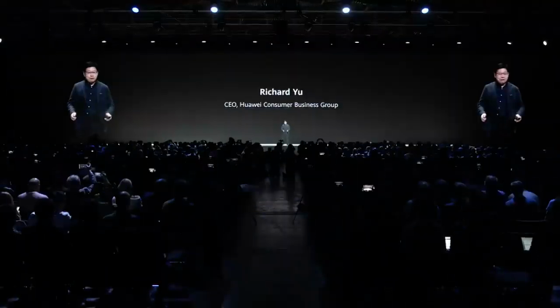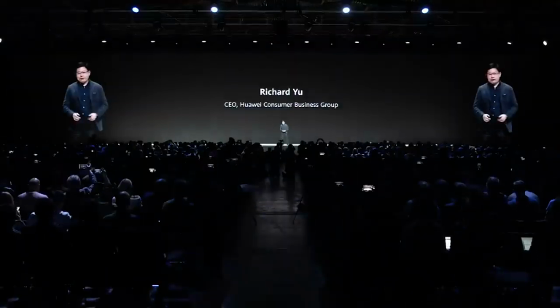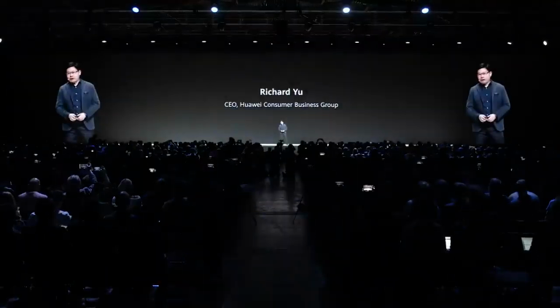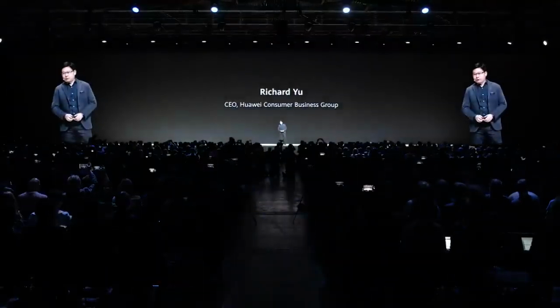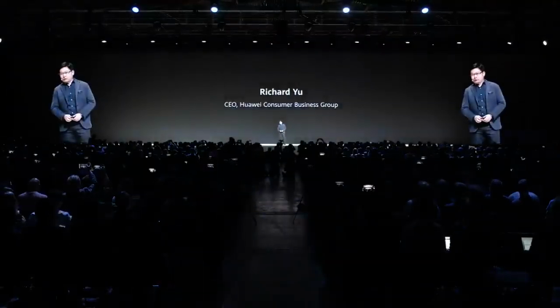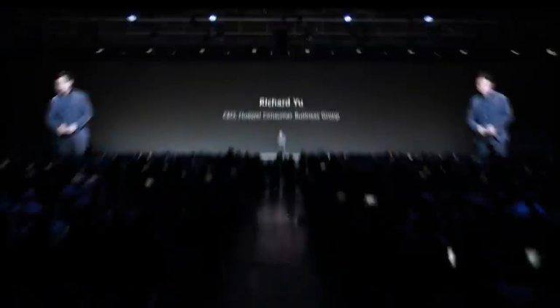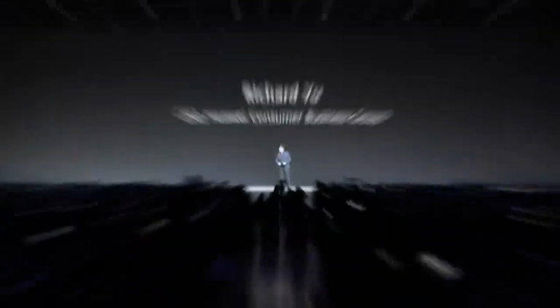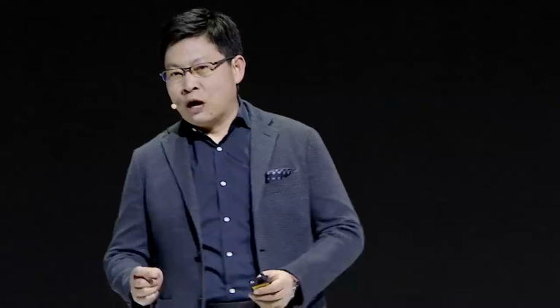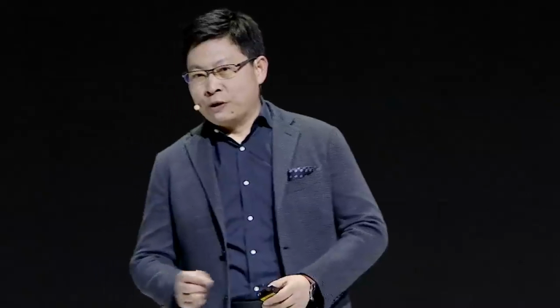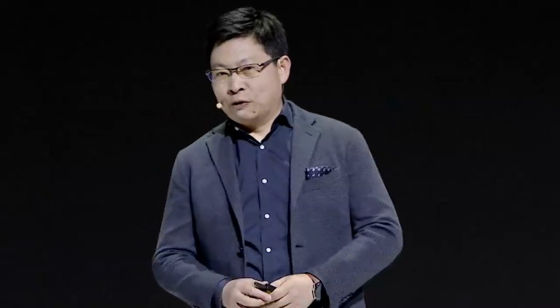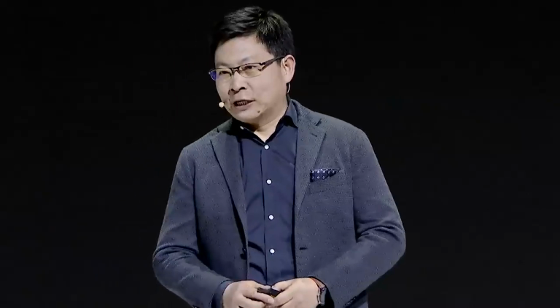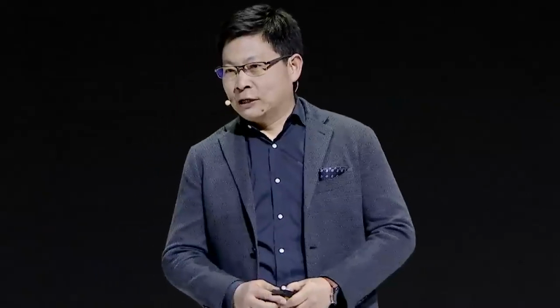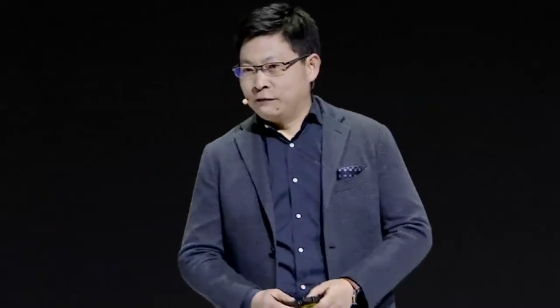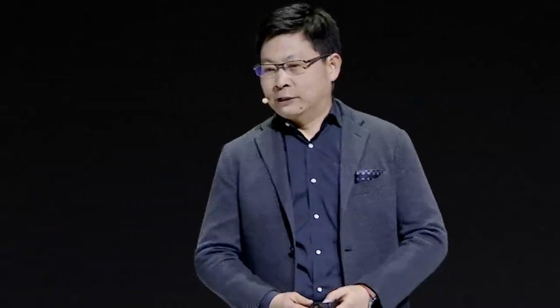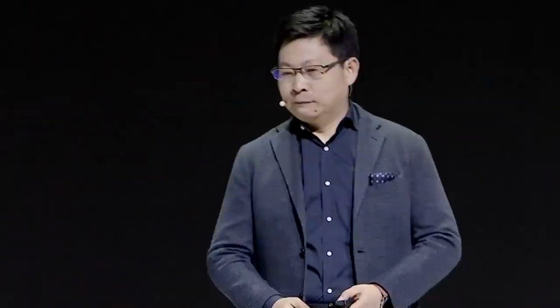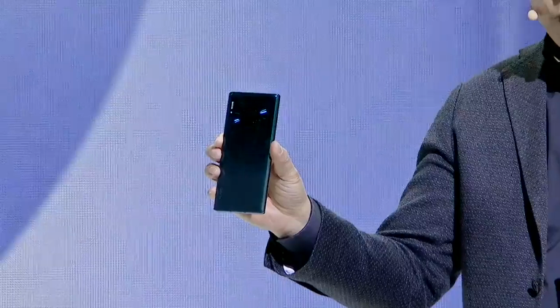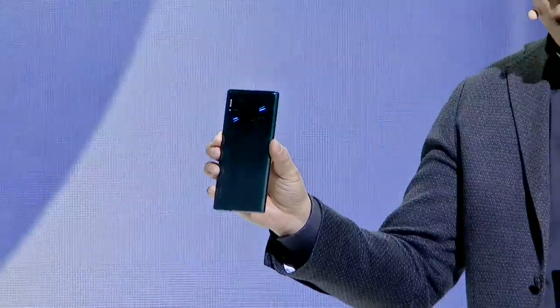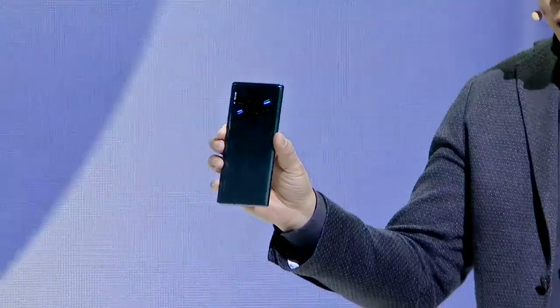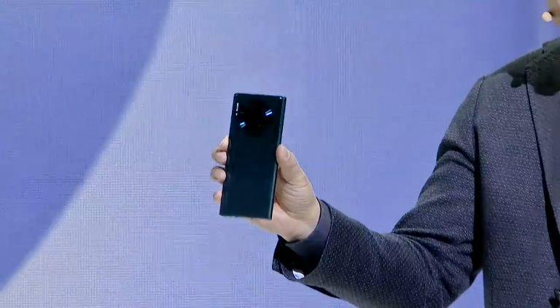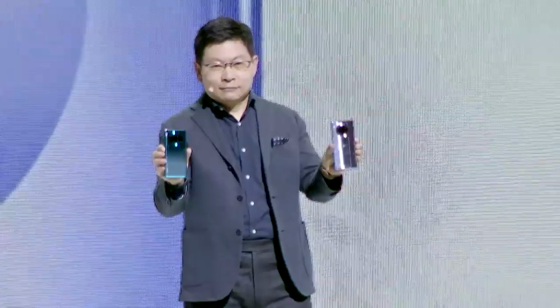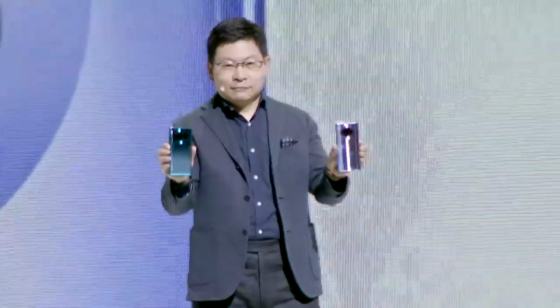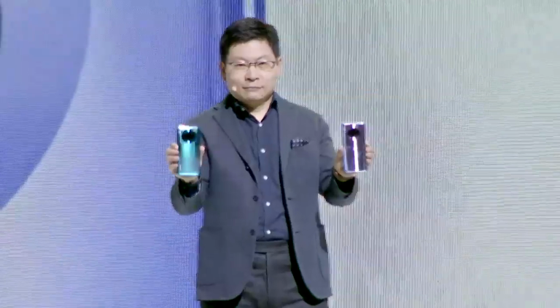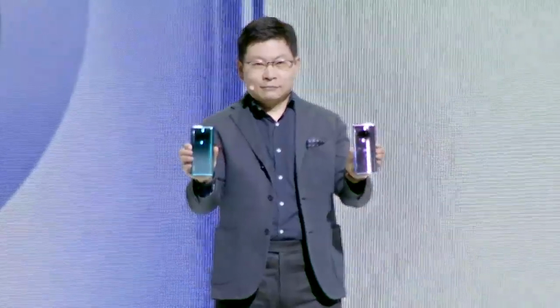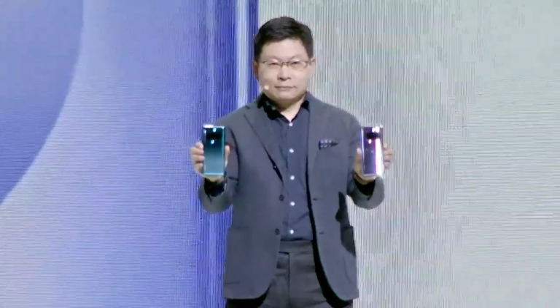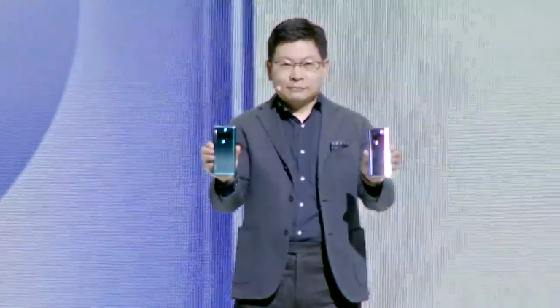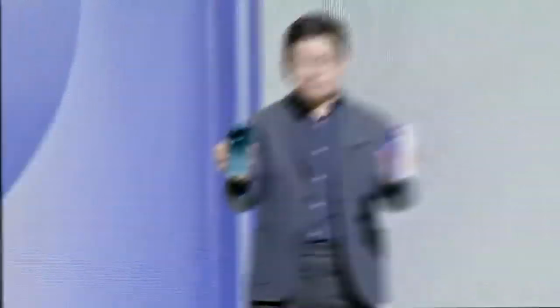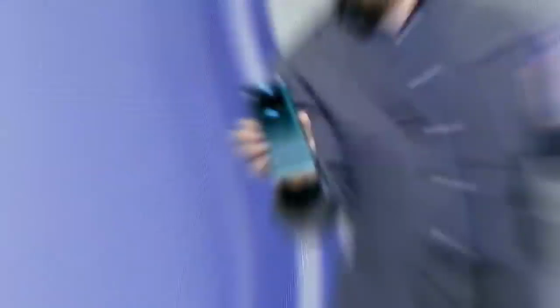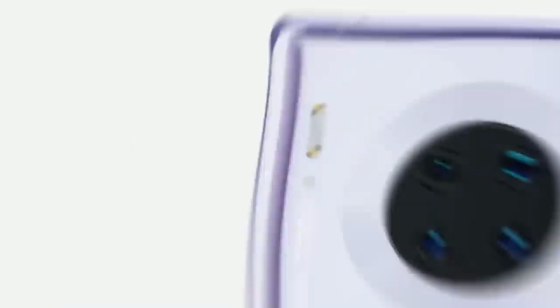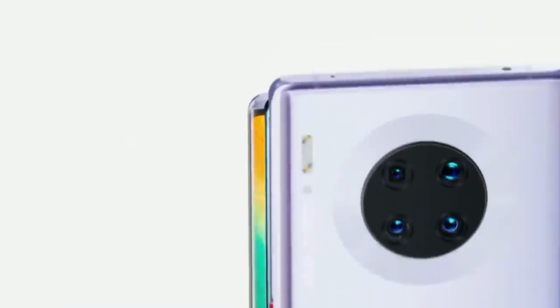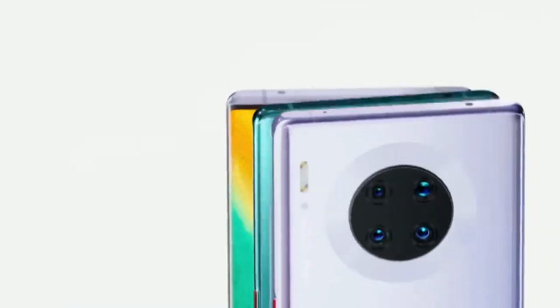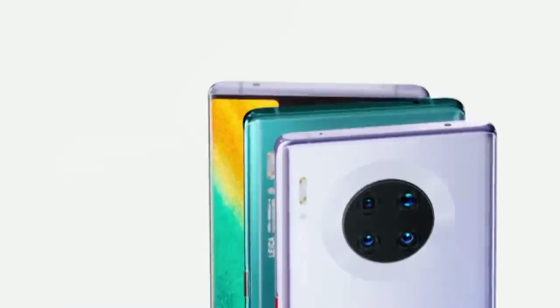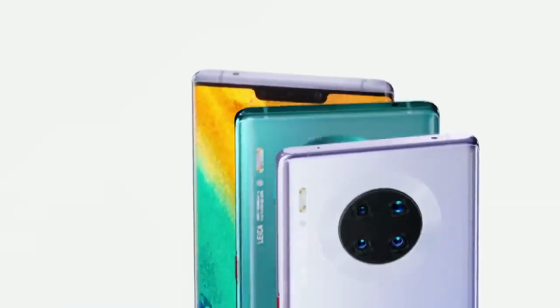Warmly welcome you to the Huawei product launch event. This is the Huawei Mate 30 and the Mate 30 Pro.